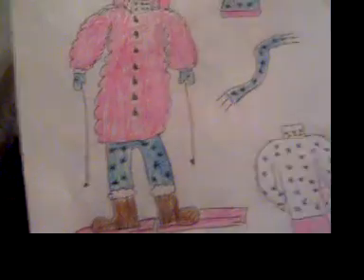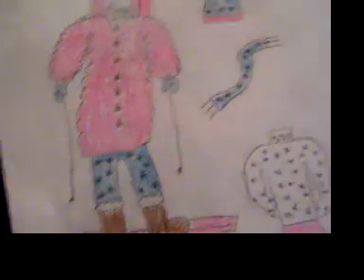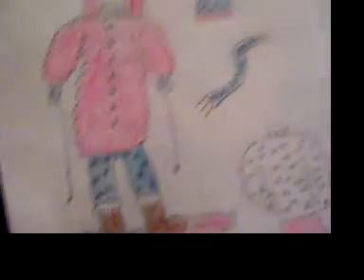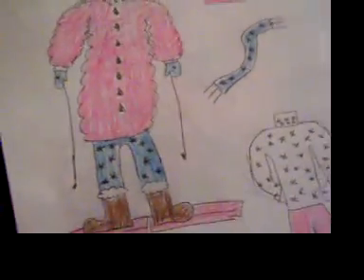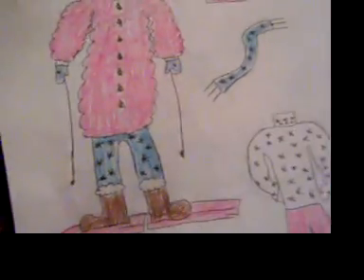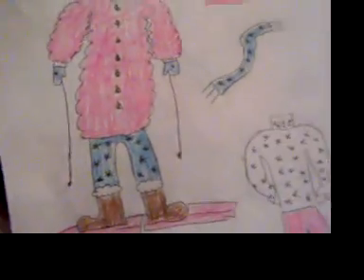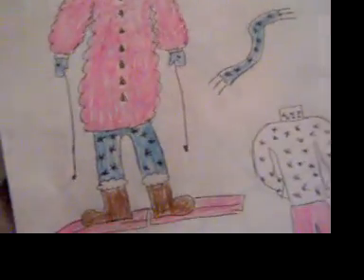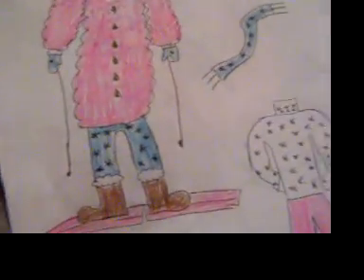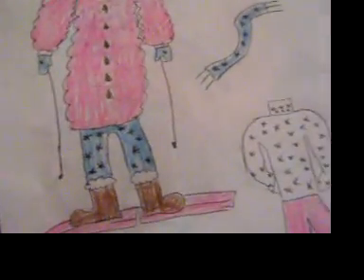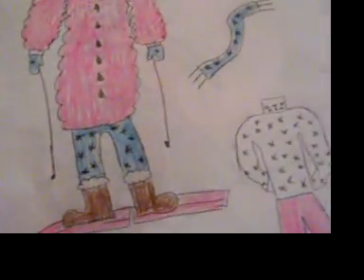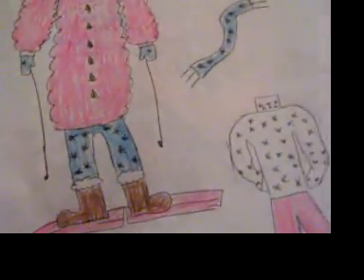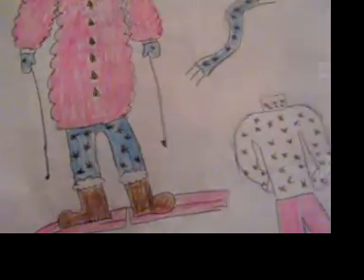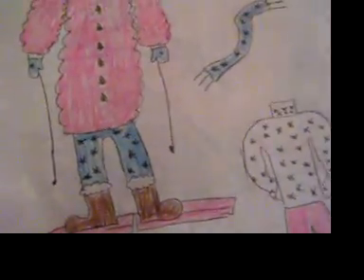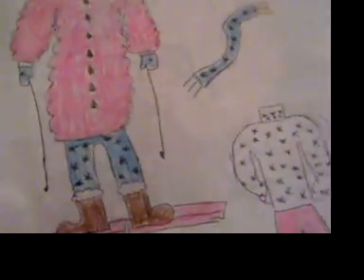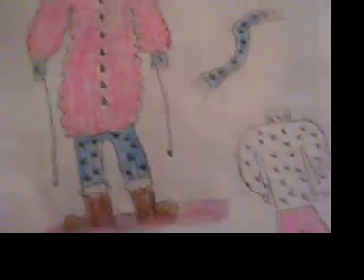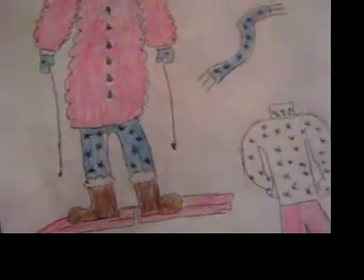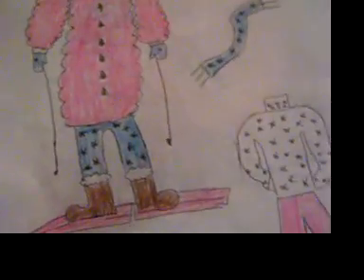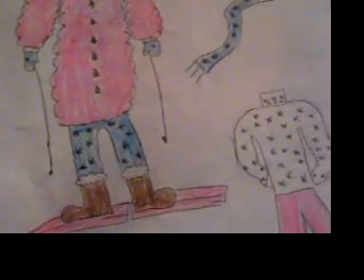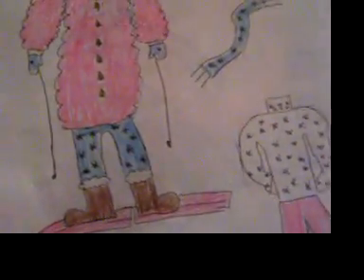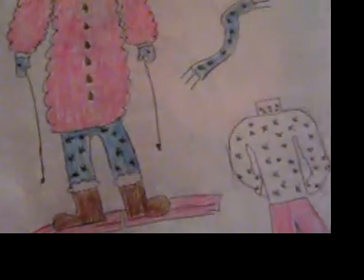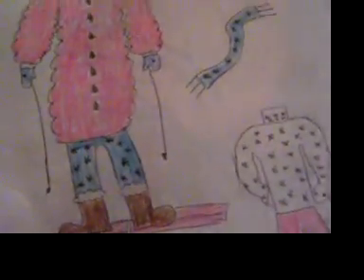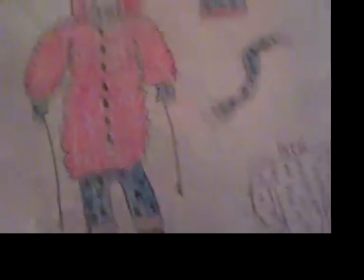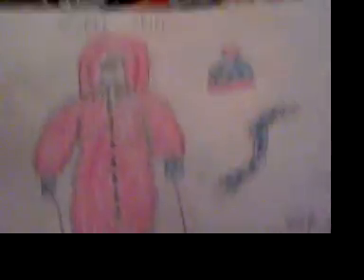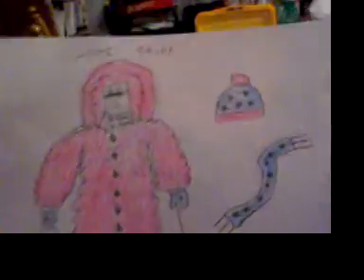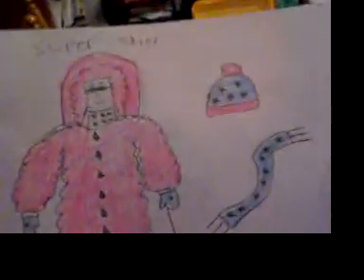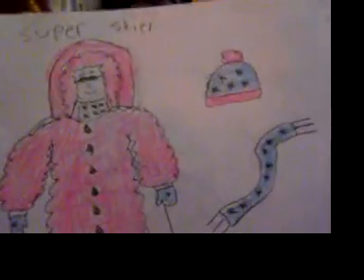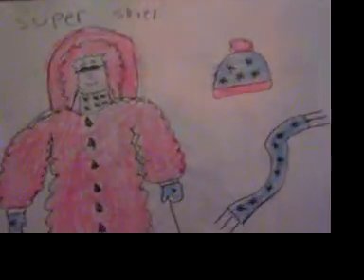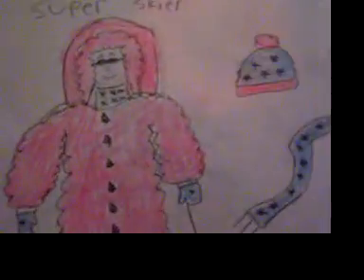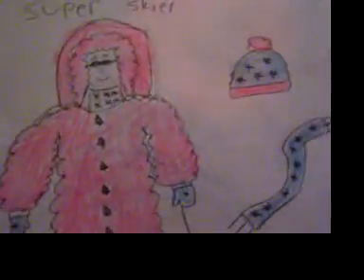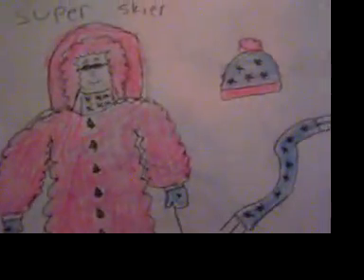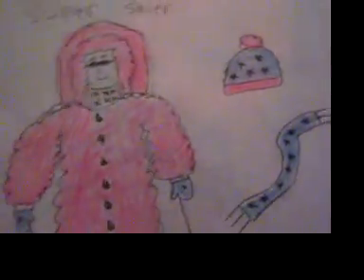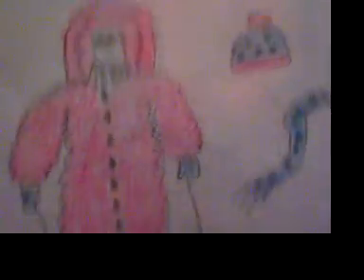Hello, this is my sixth entry for Le Petit Dang clothing contest. It's called Super Skier.